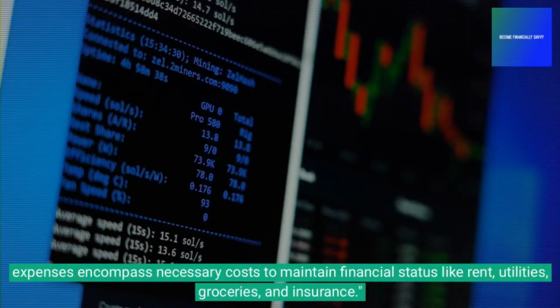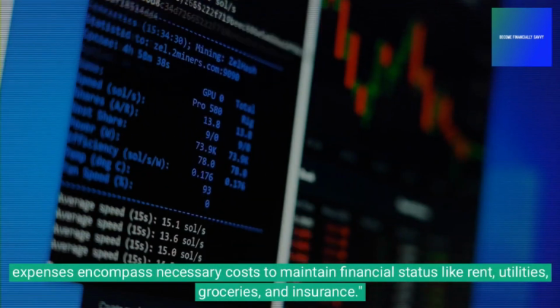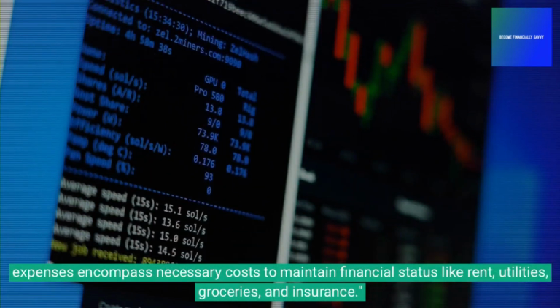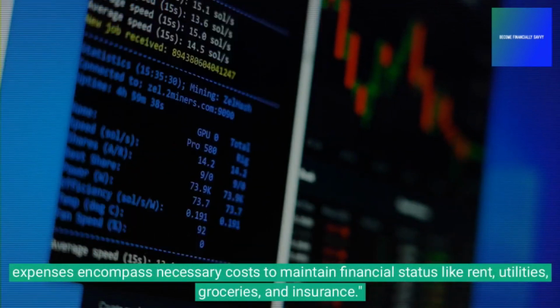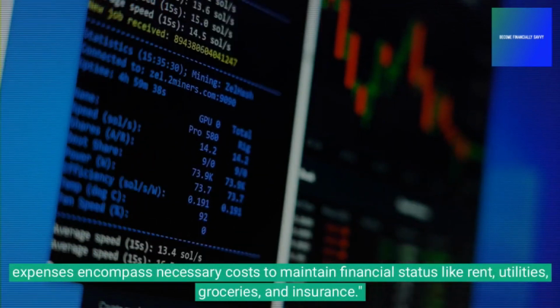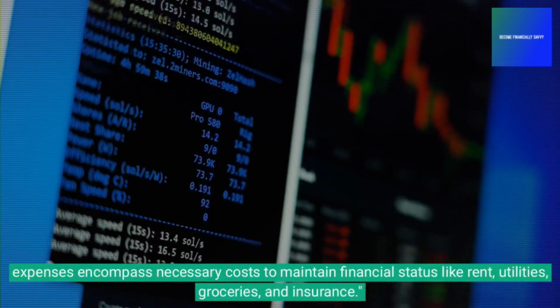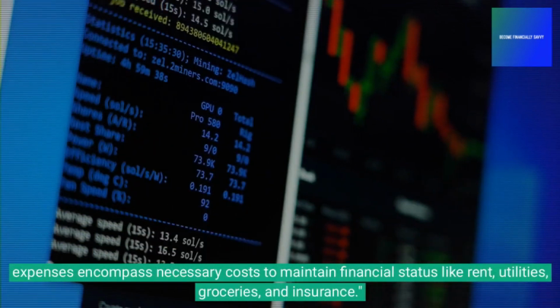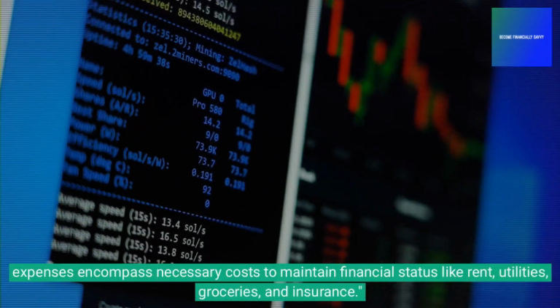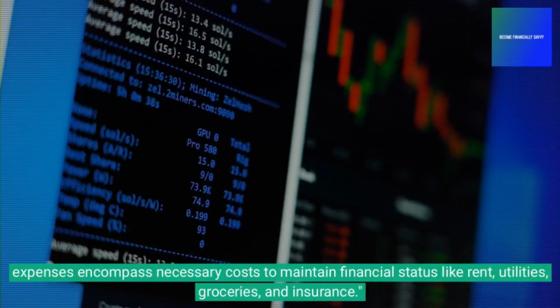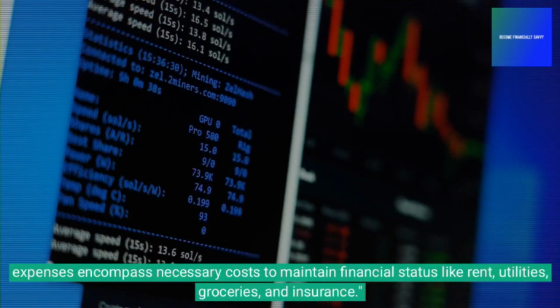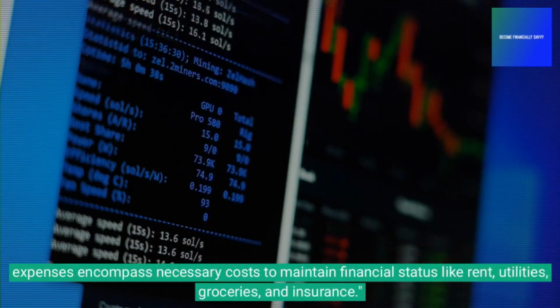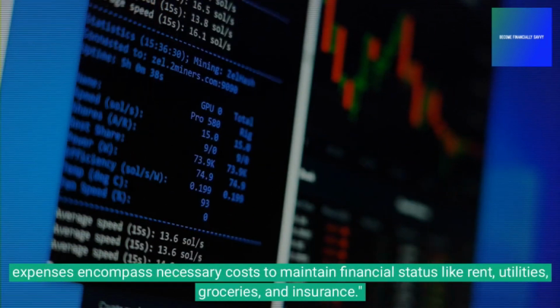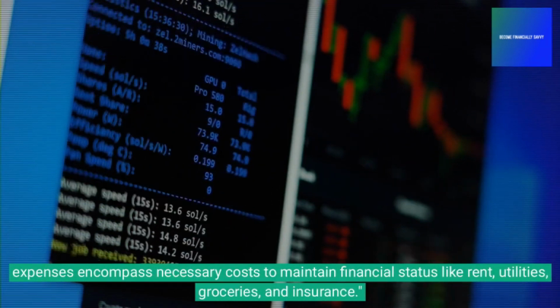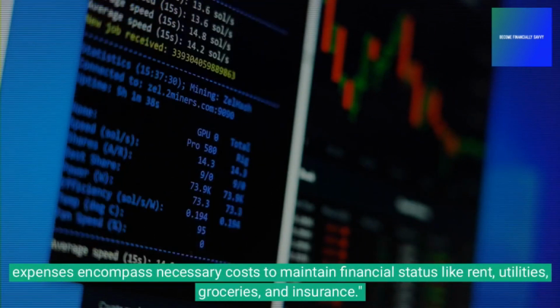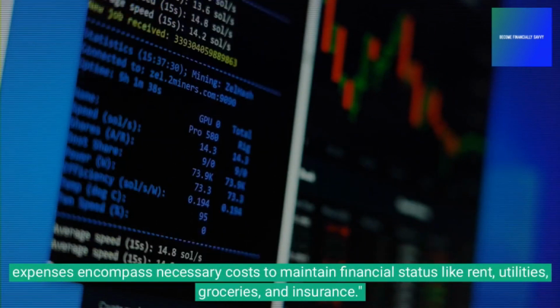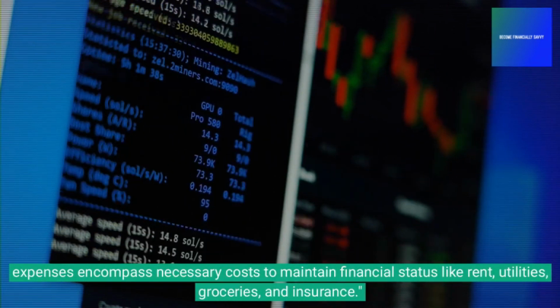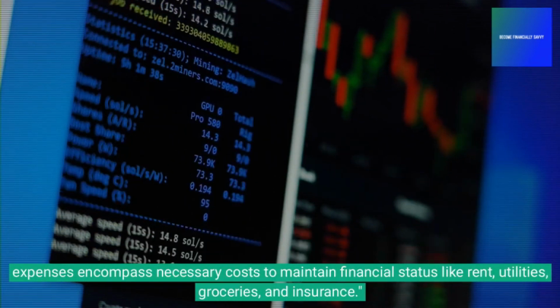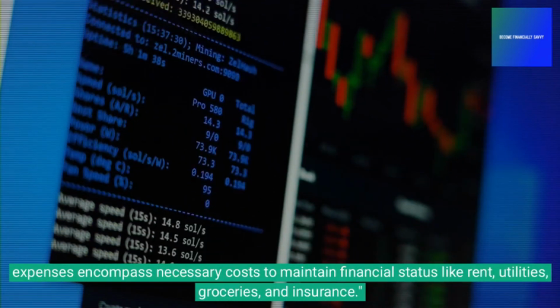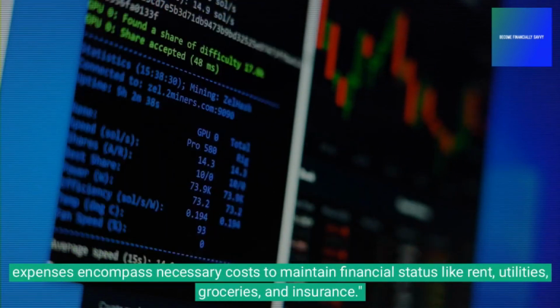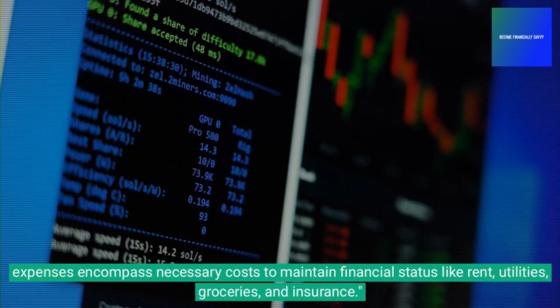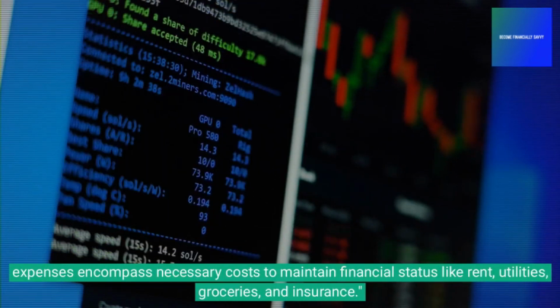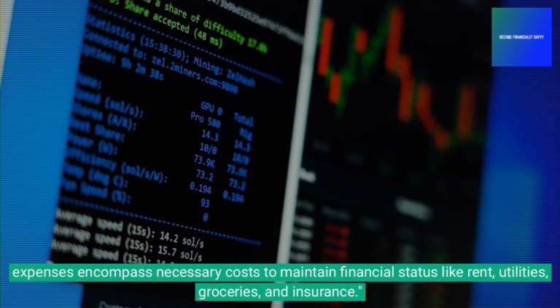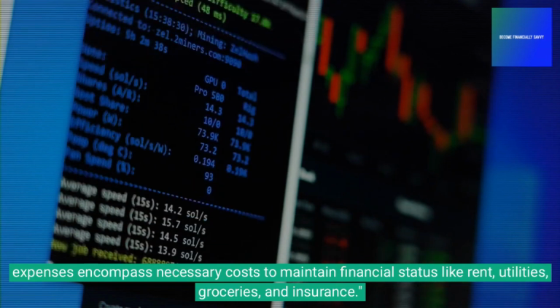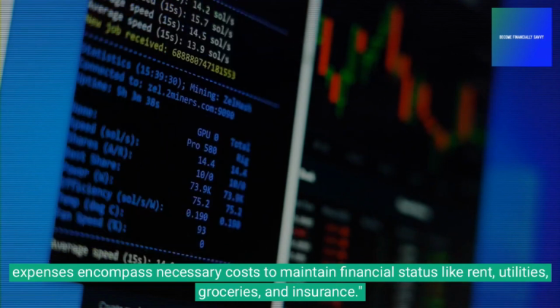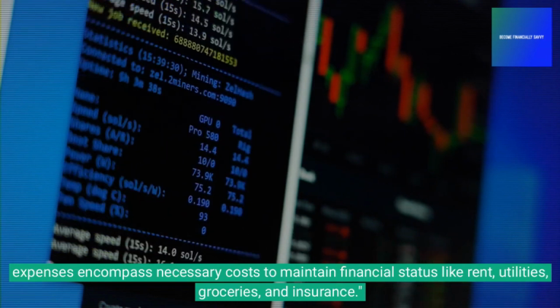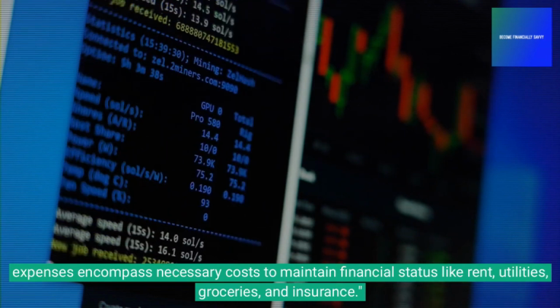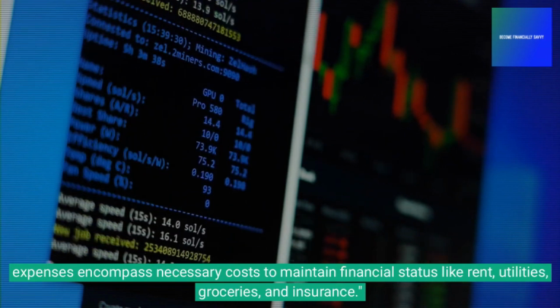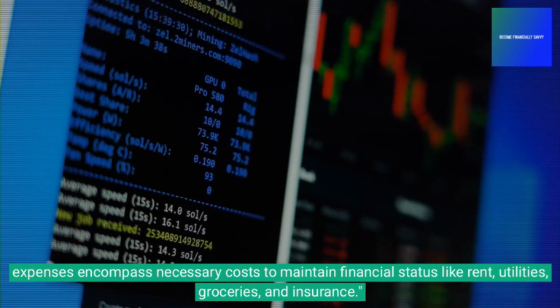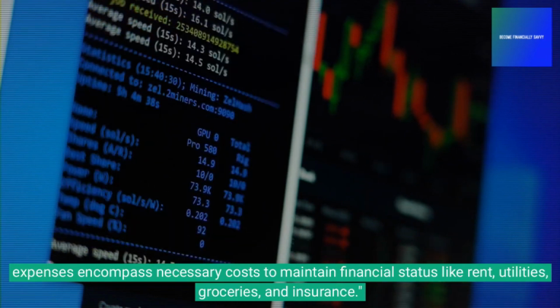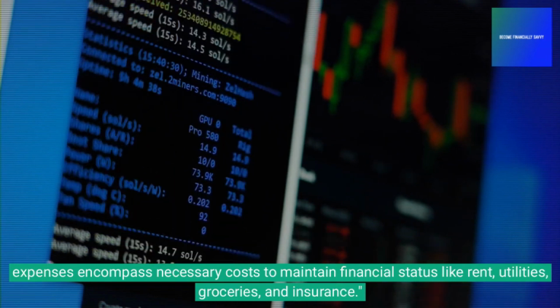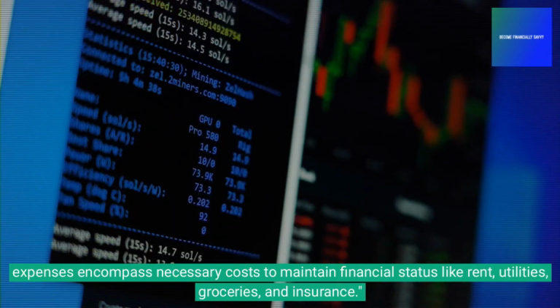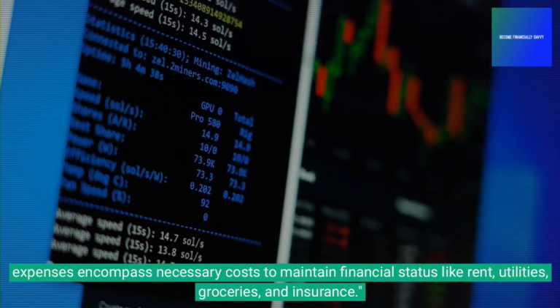Expenses encompass necessary costs to maintain financial status, such as rent, utilities, groceries, and insurance.